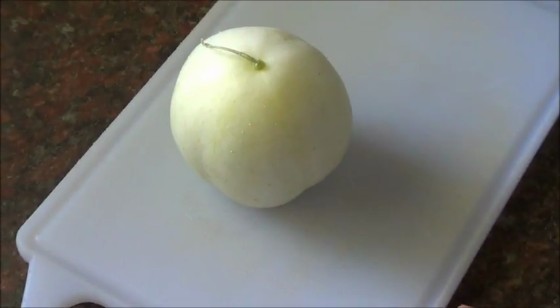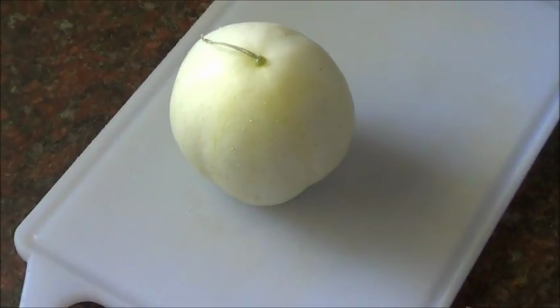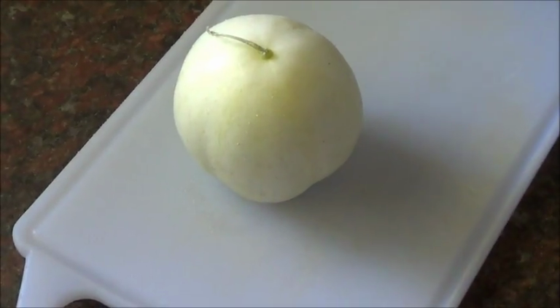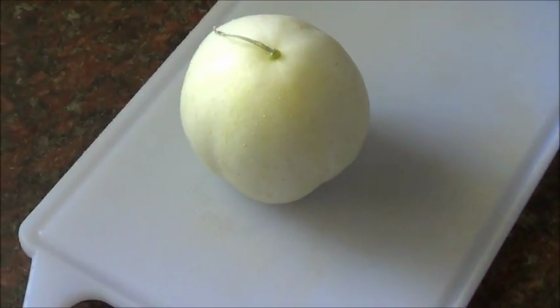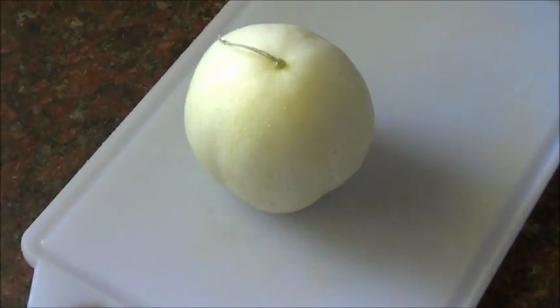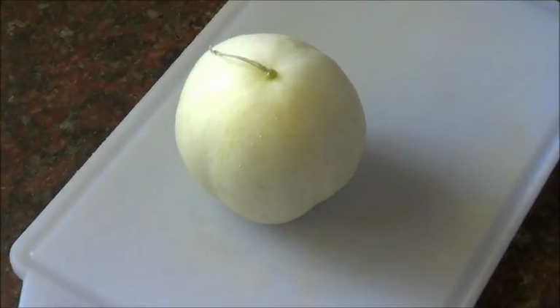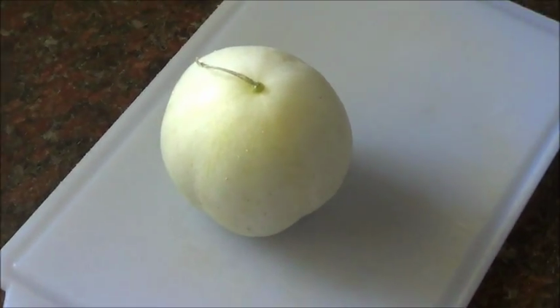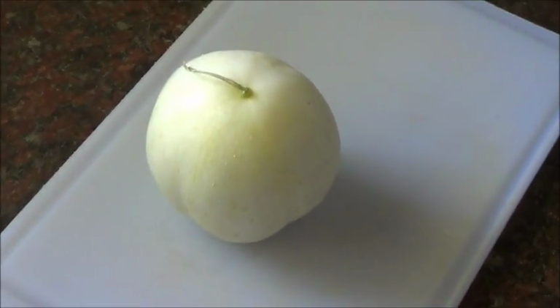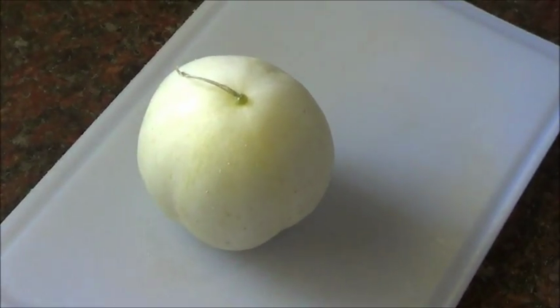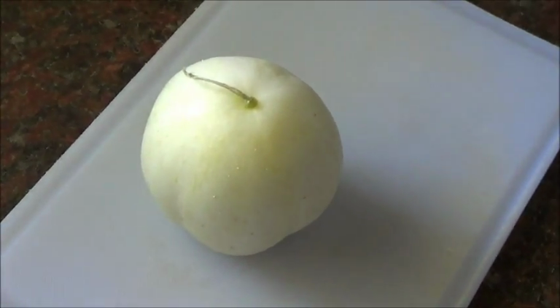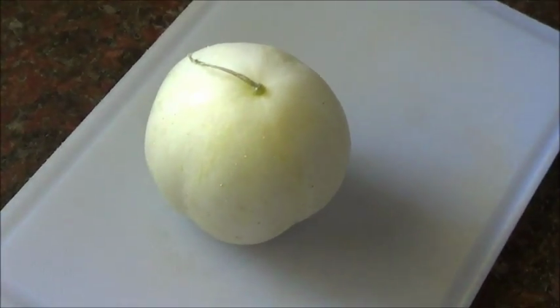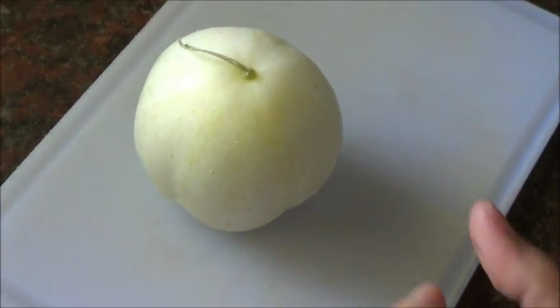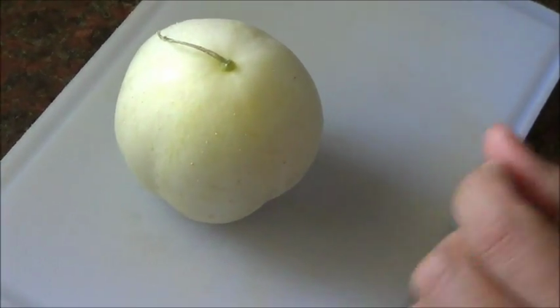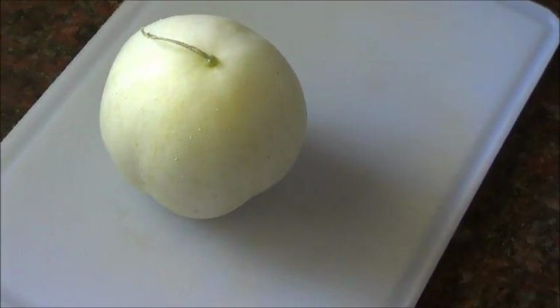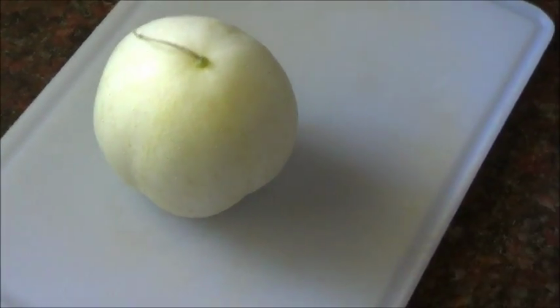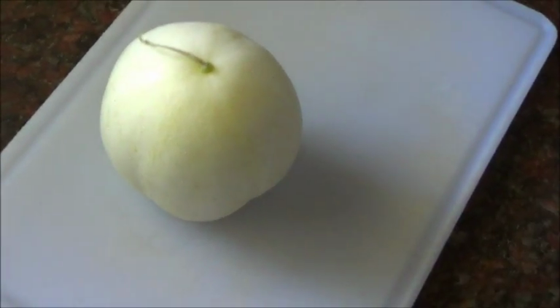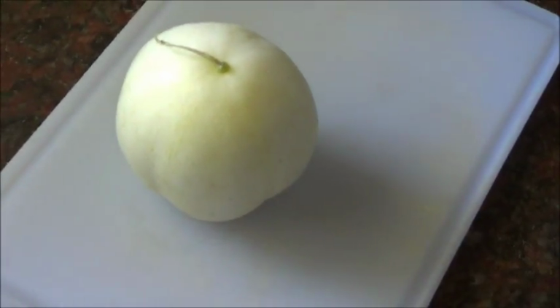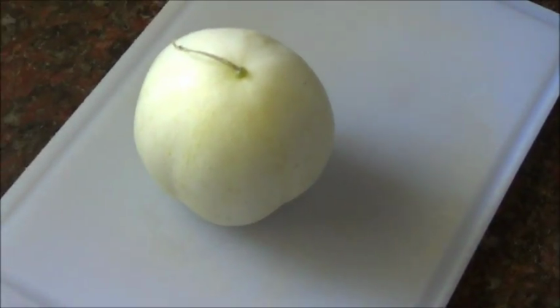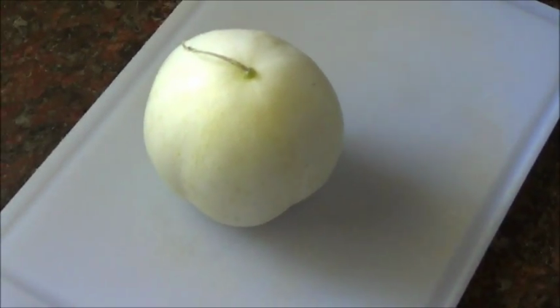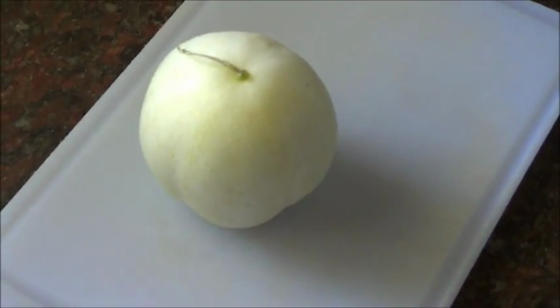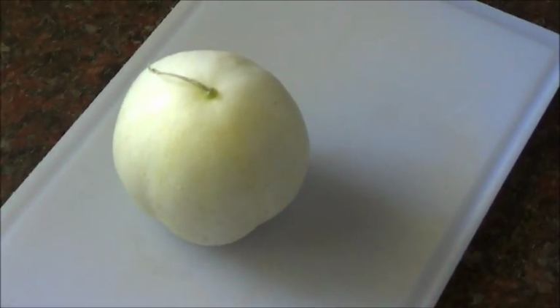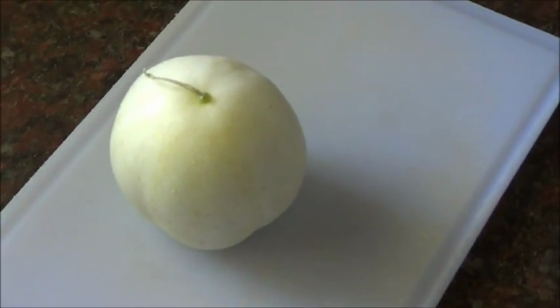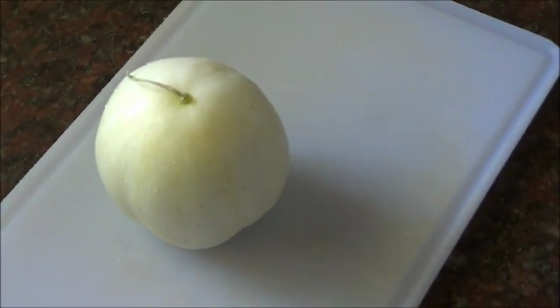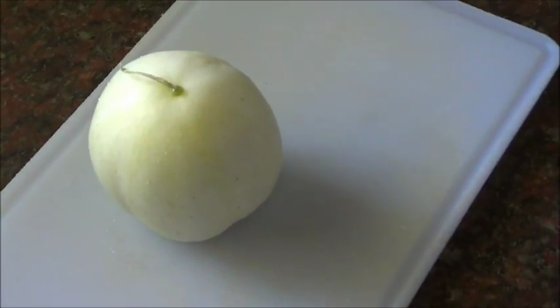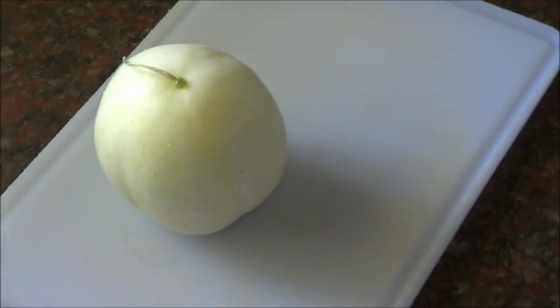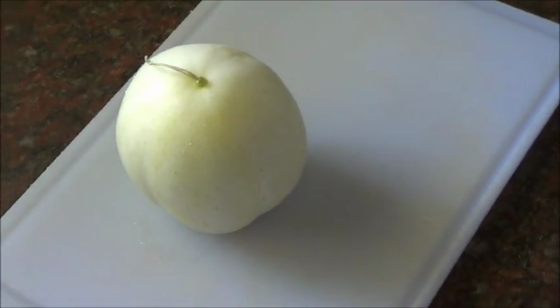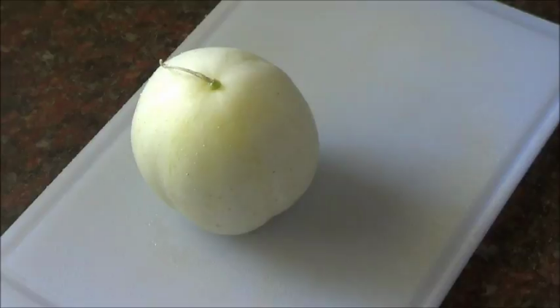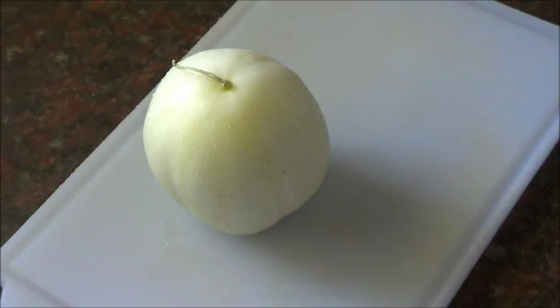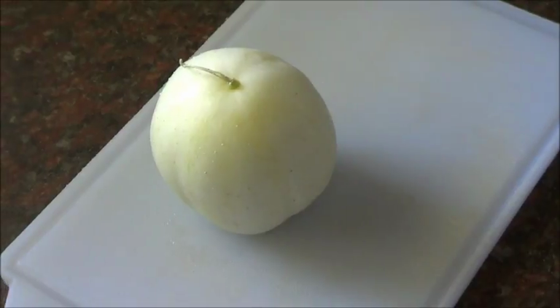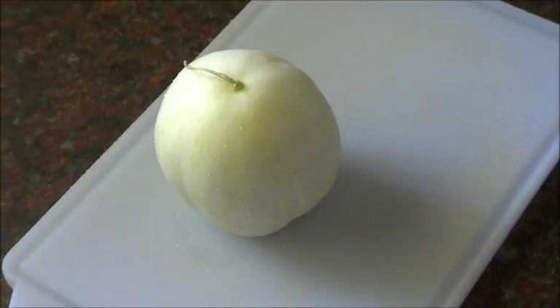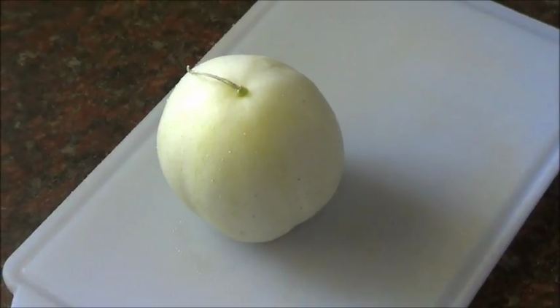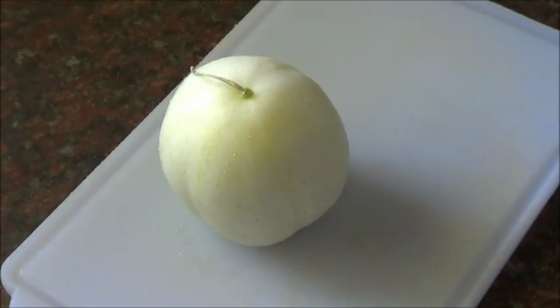Hi, this time we are going to show you the hybrid fruit, the apple cucumber.